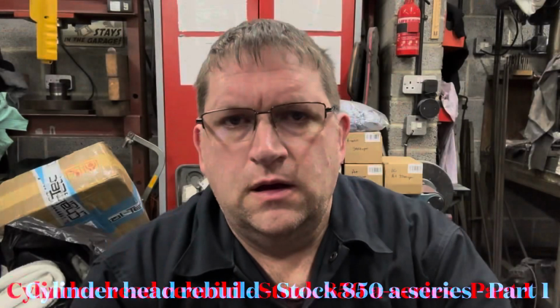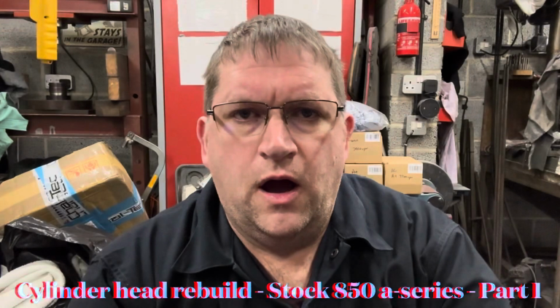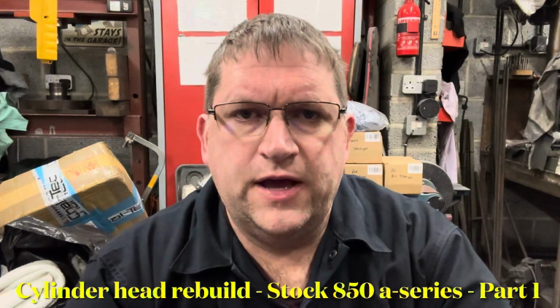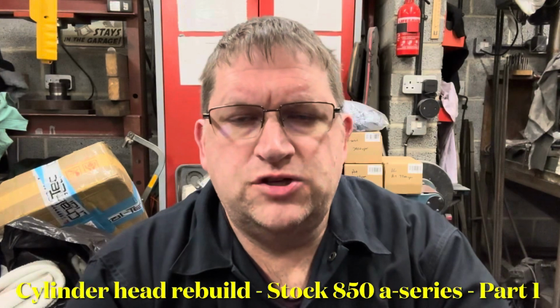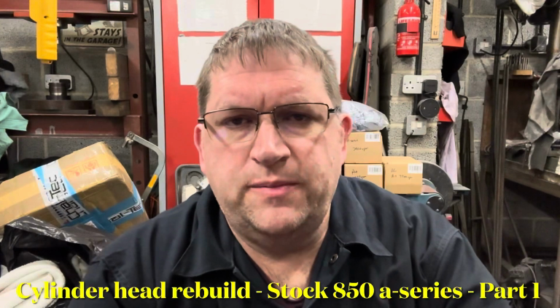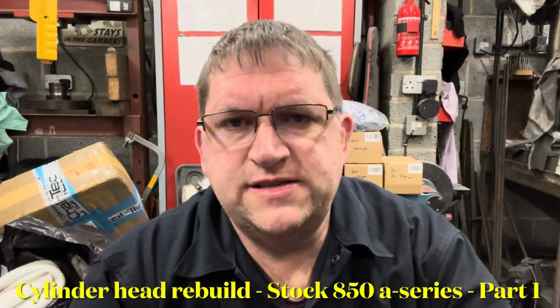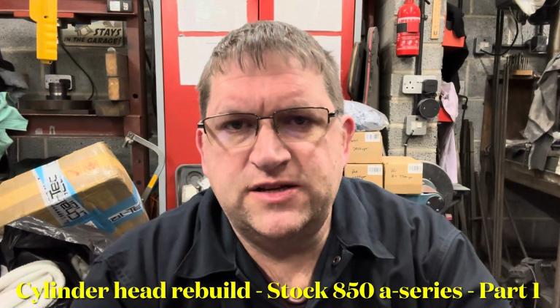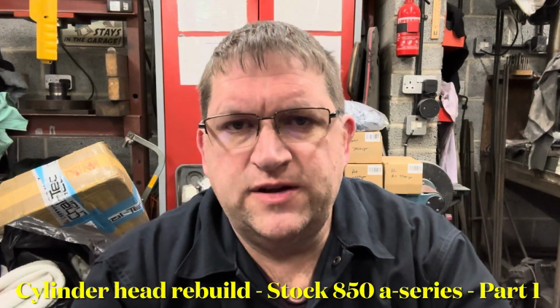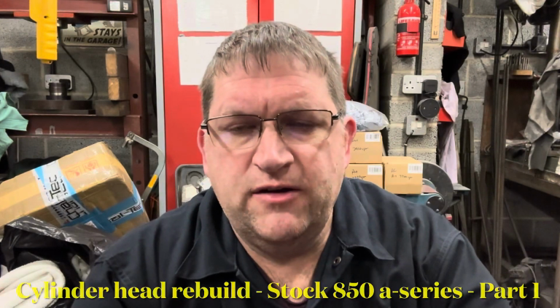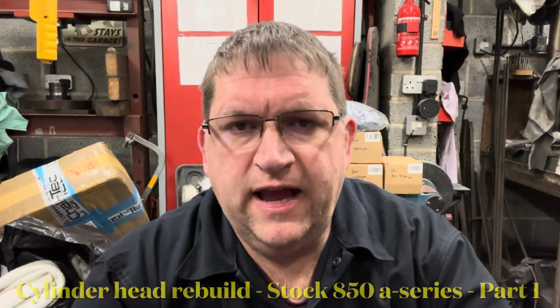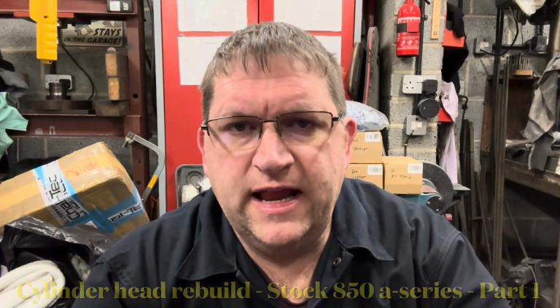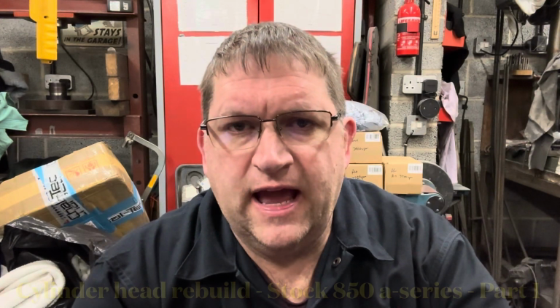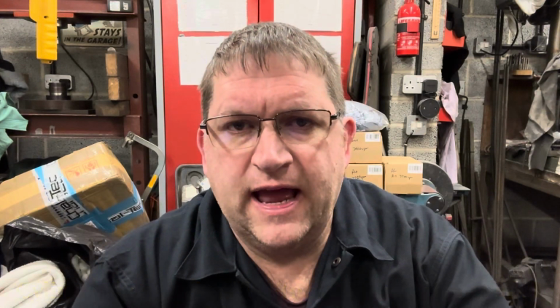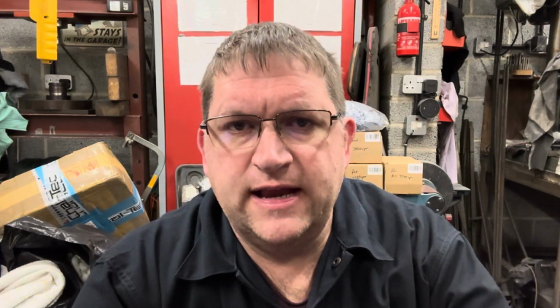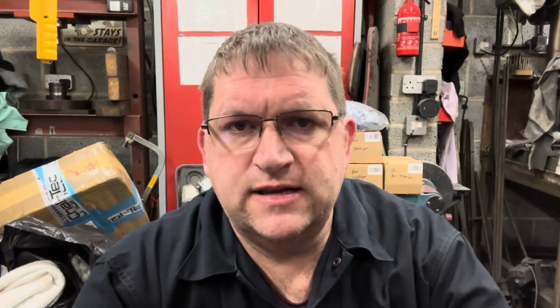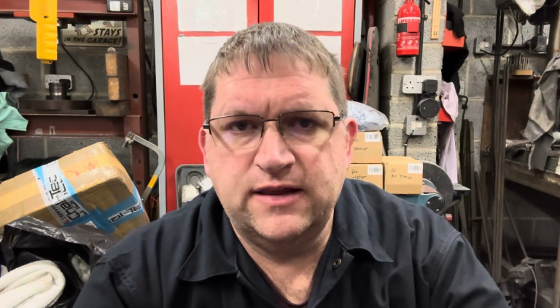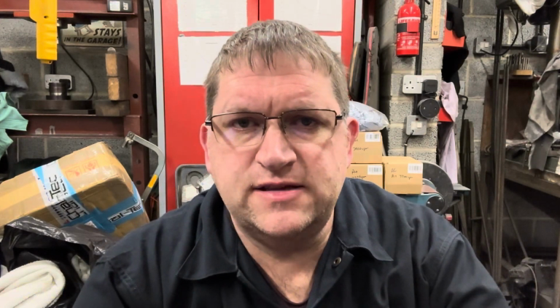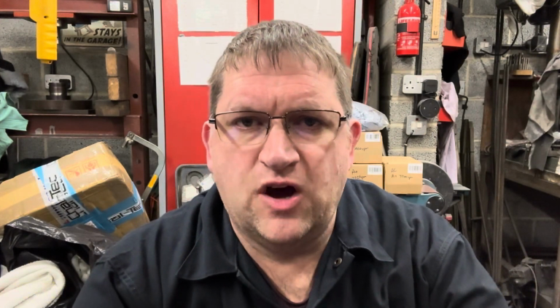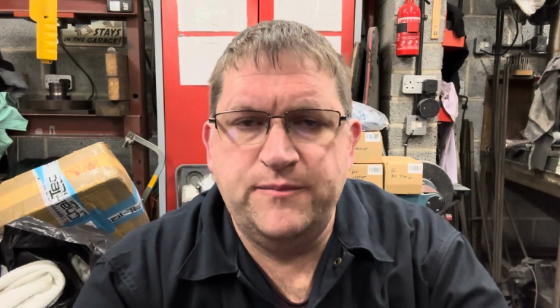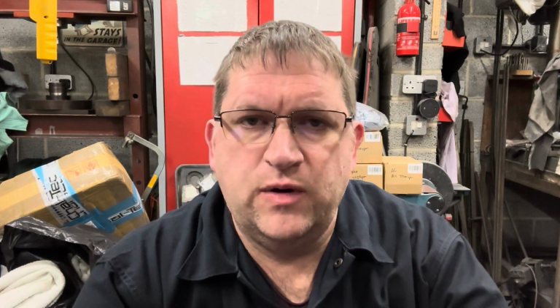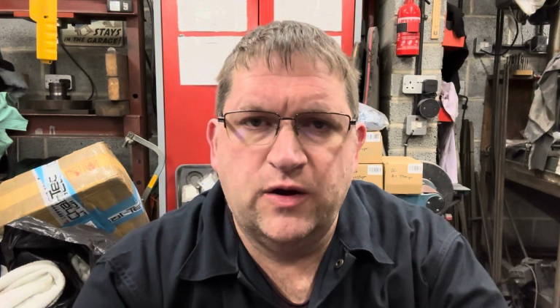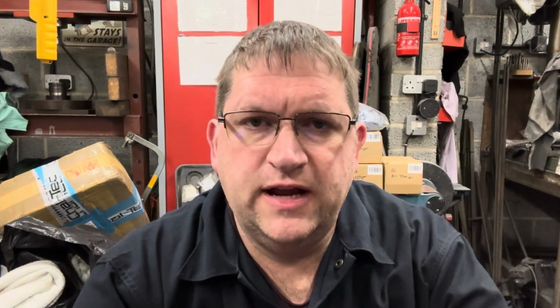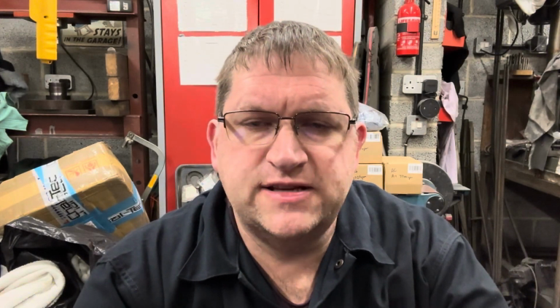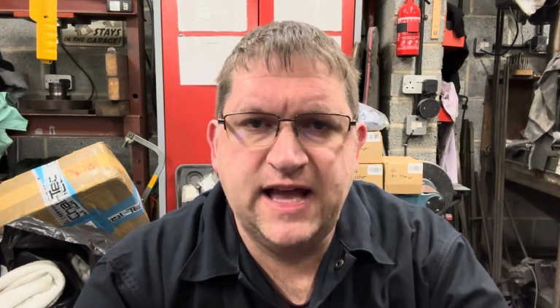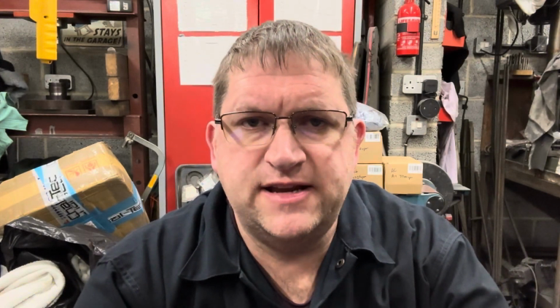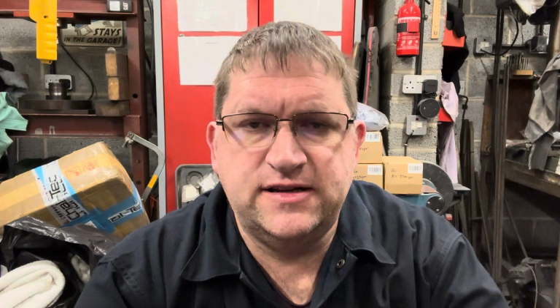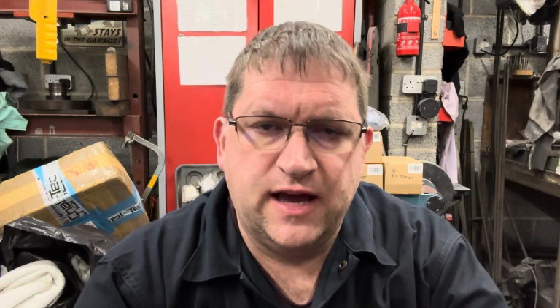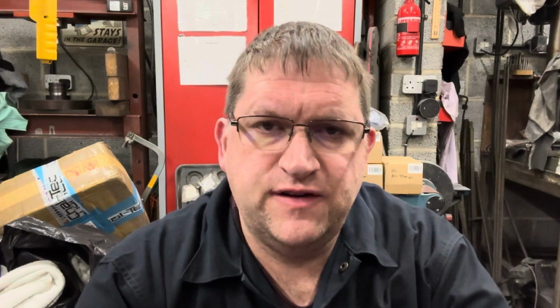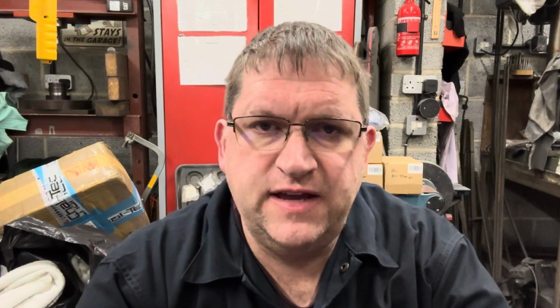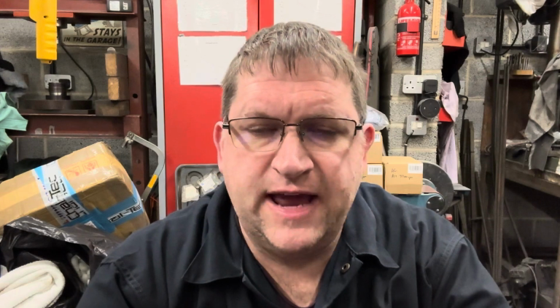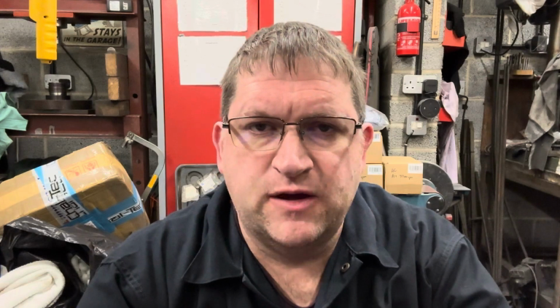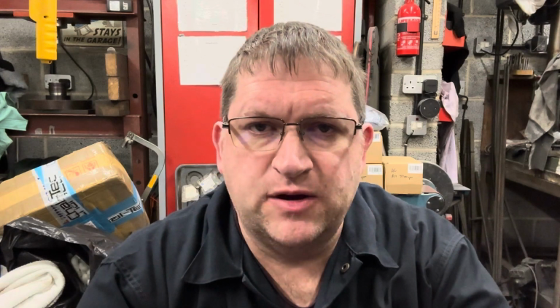Hi YouTube, AC Dodd here again and this time we're looking at a standard 850 head rebuild.